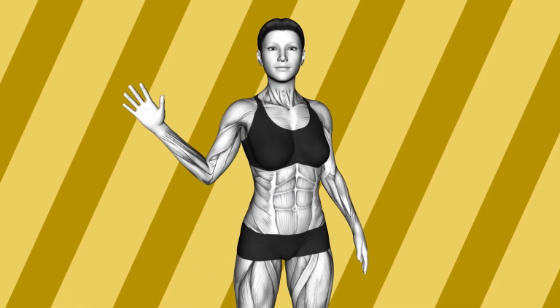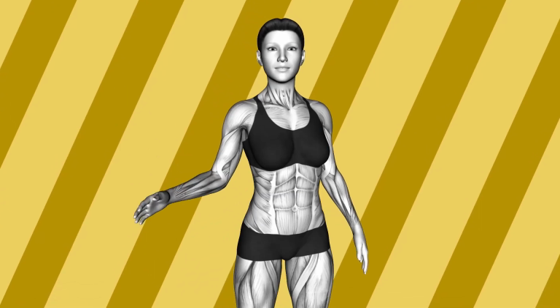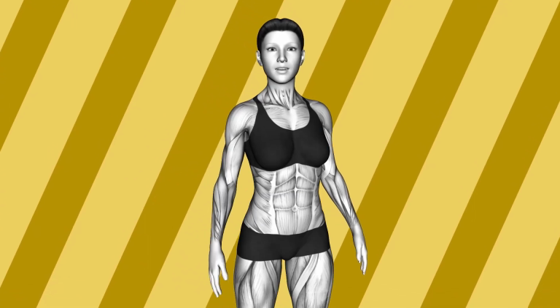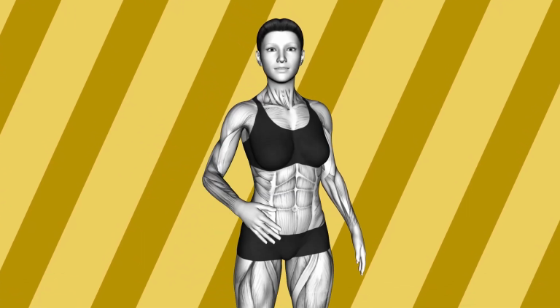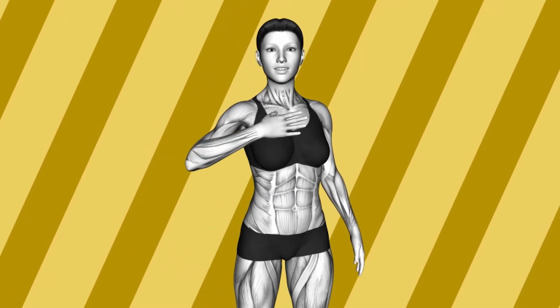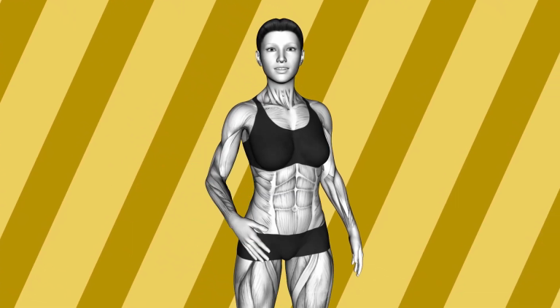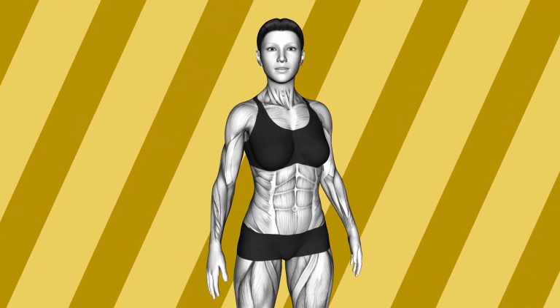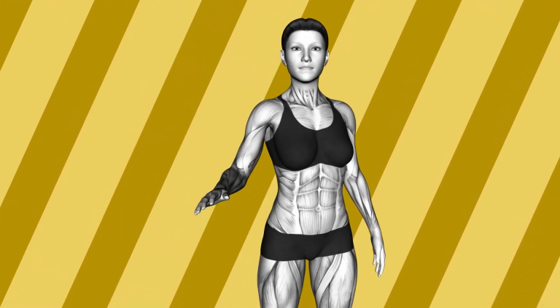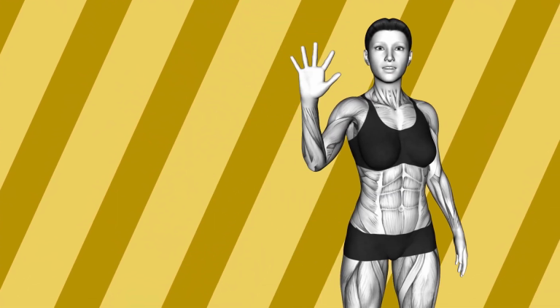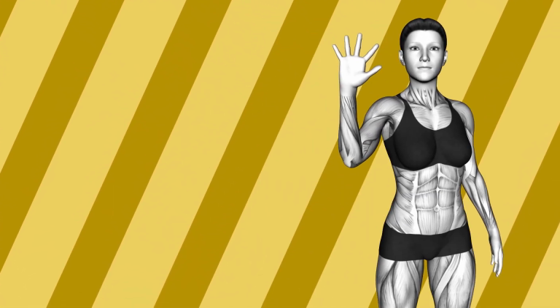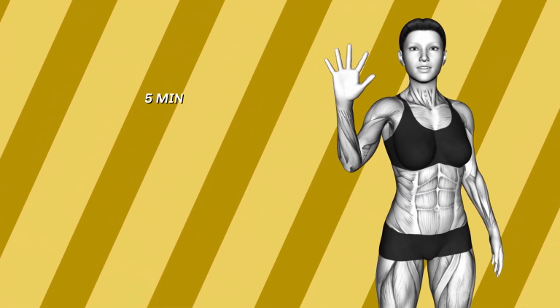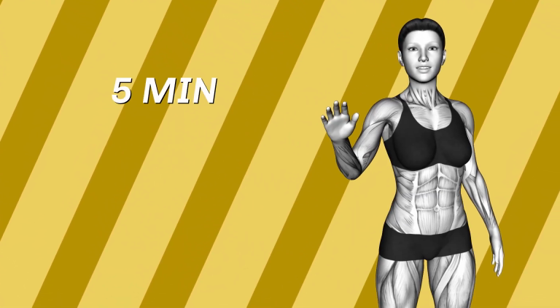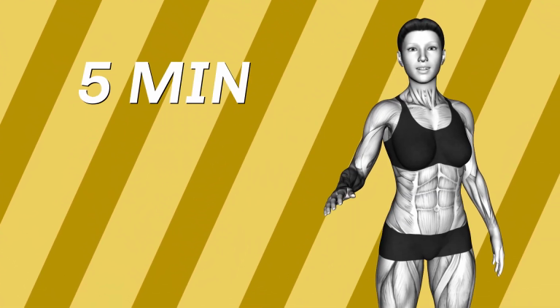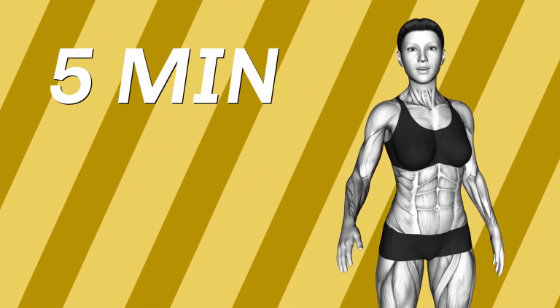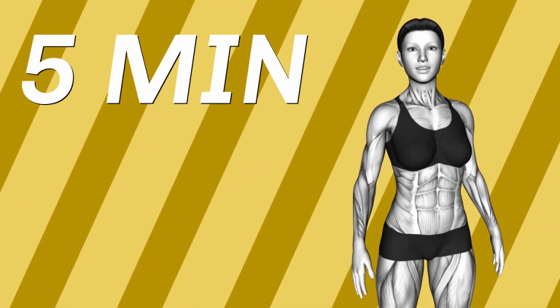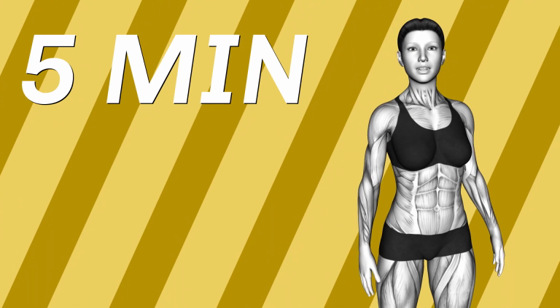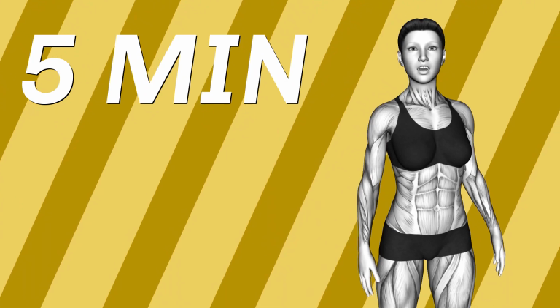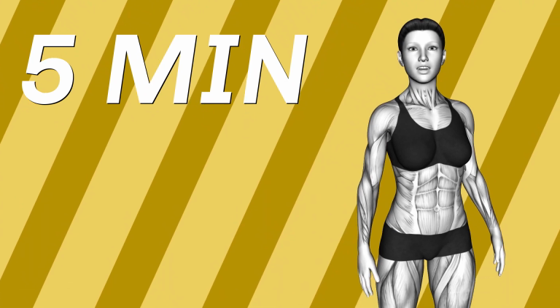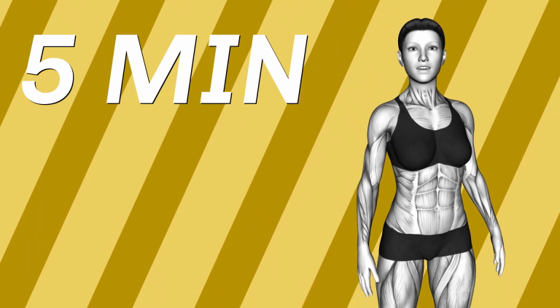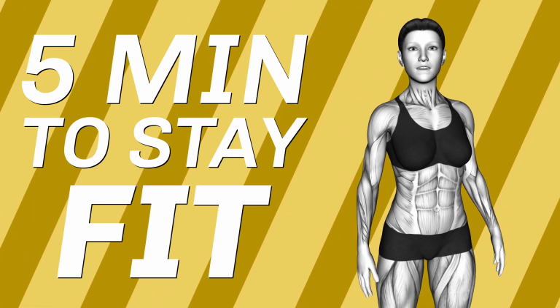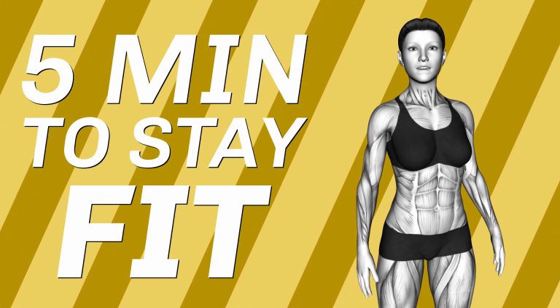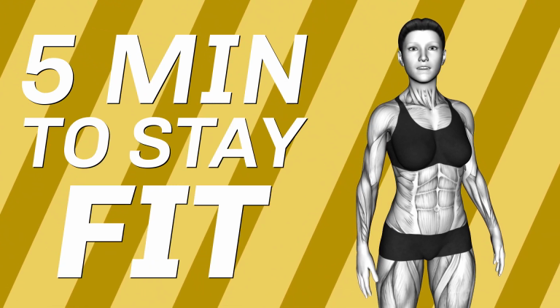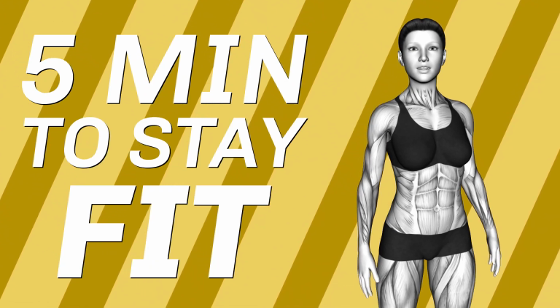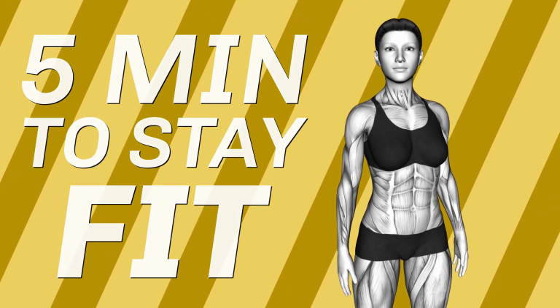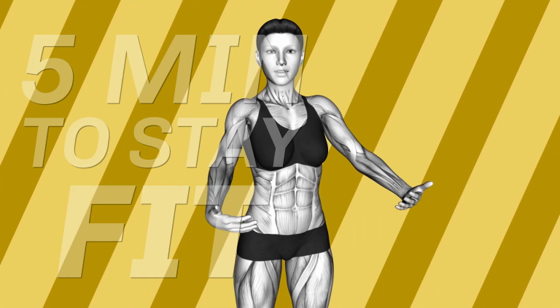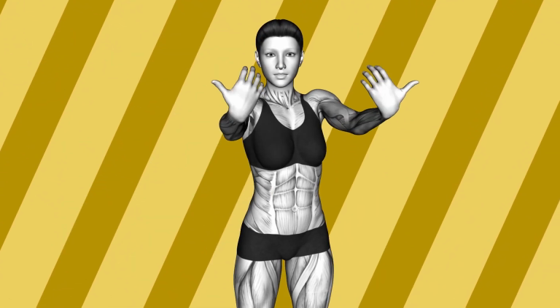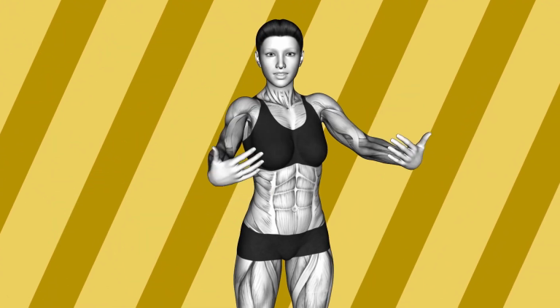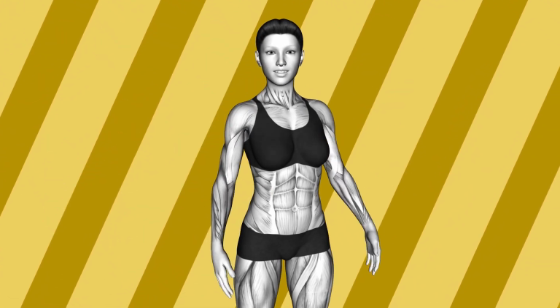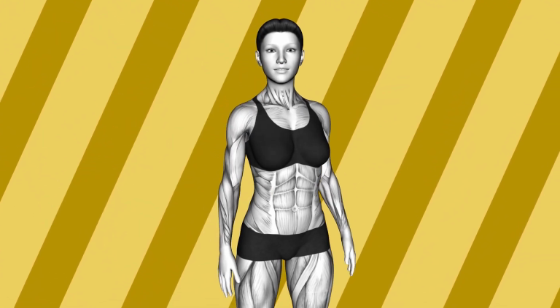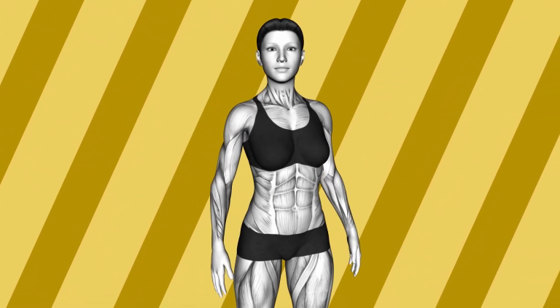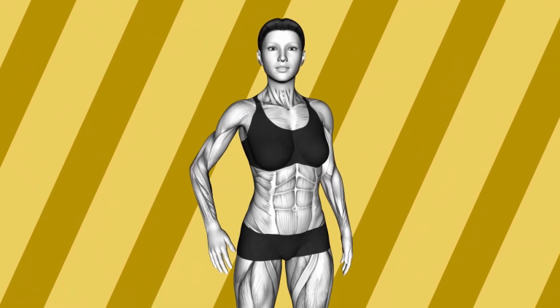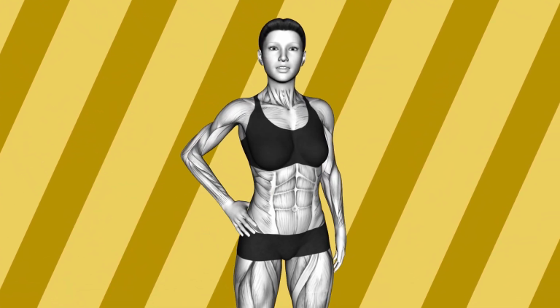Hi, I'm Queenie and five minutes is all I need to stay fit. Come join me and let's get started.